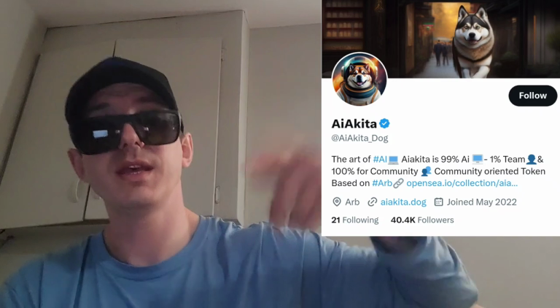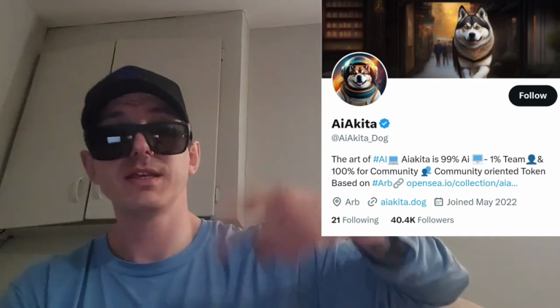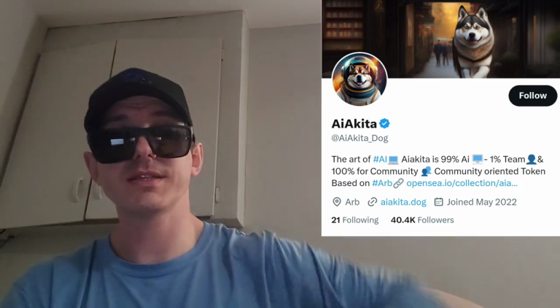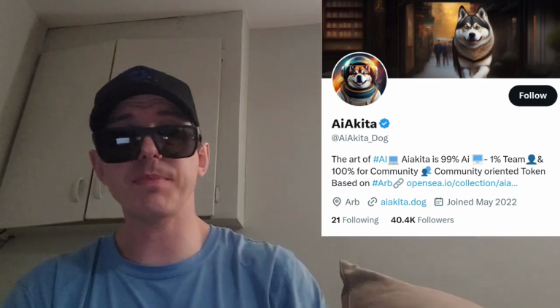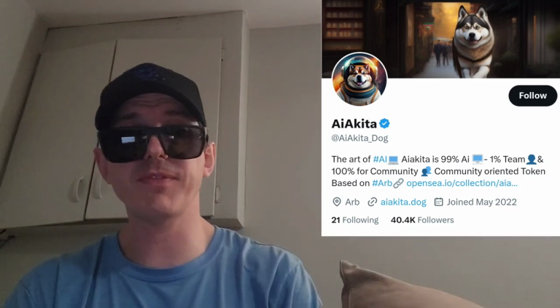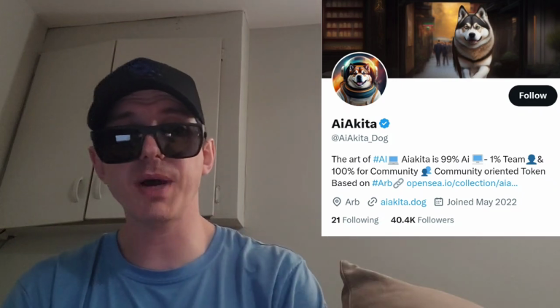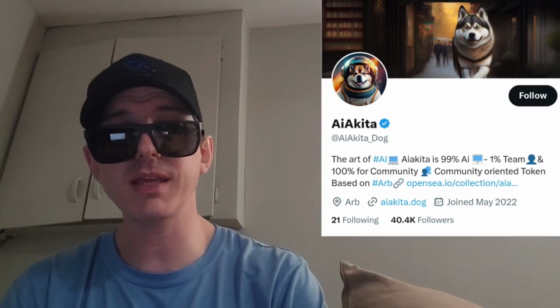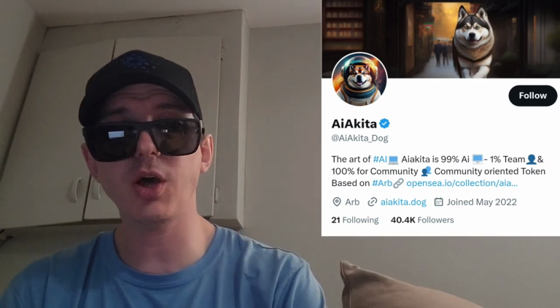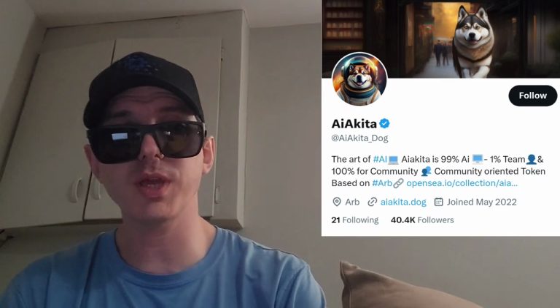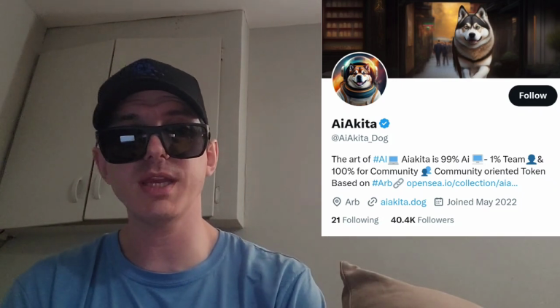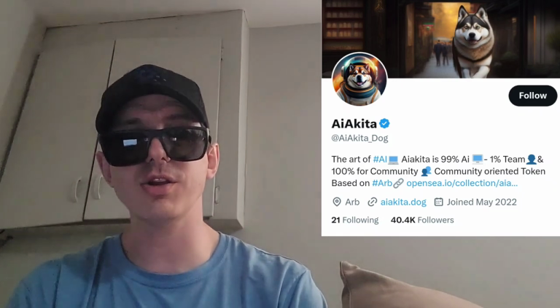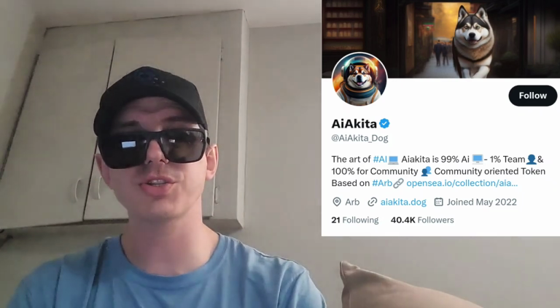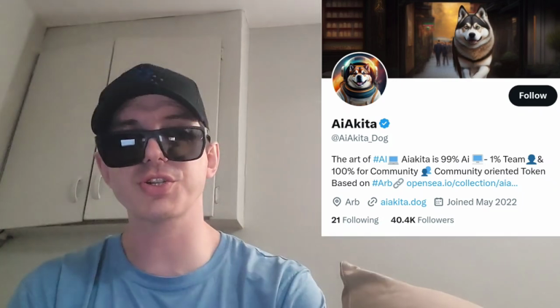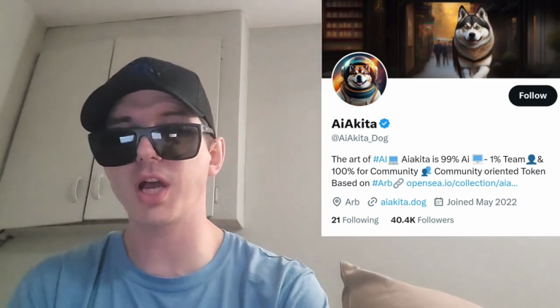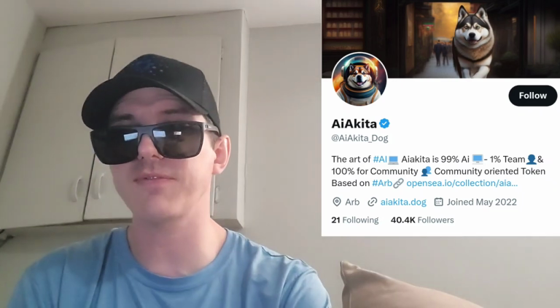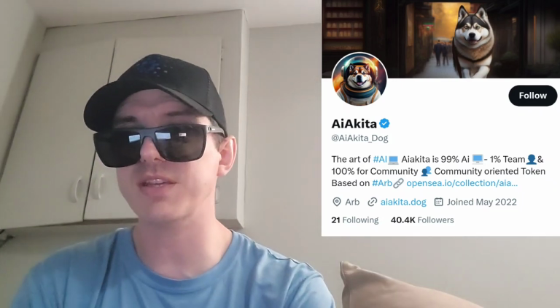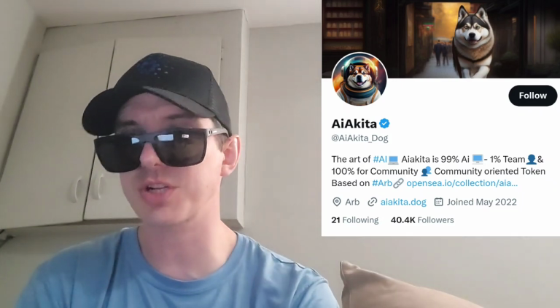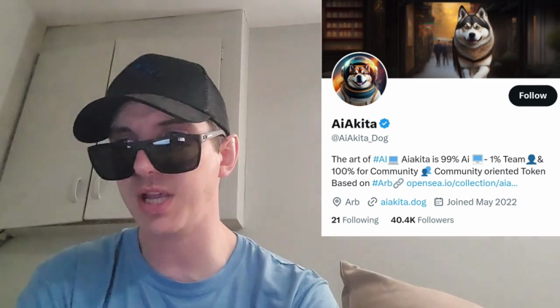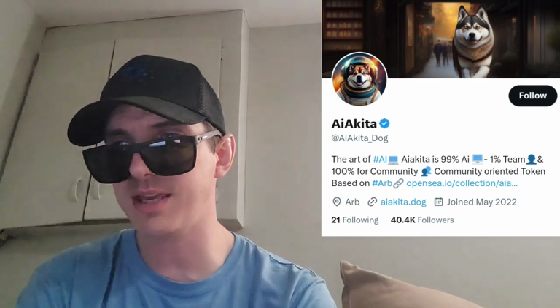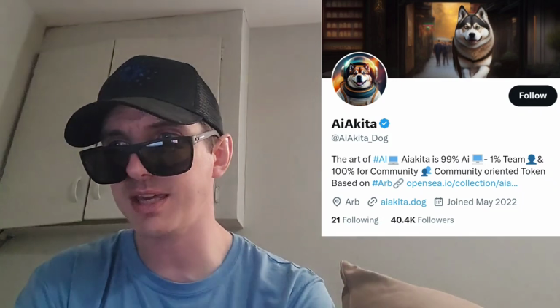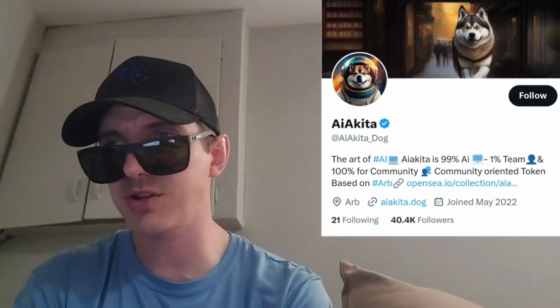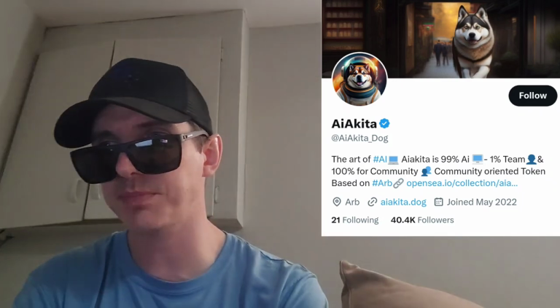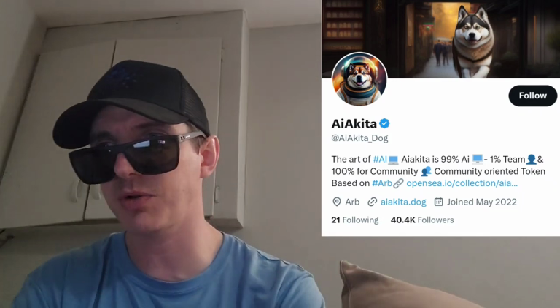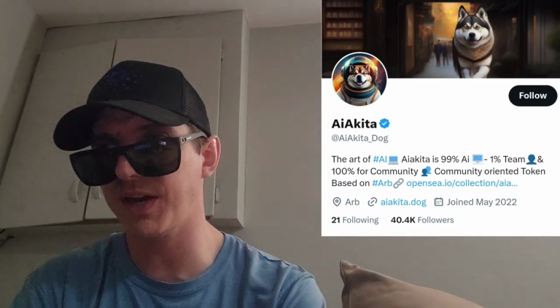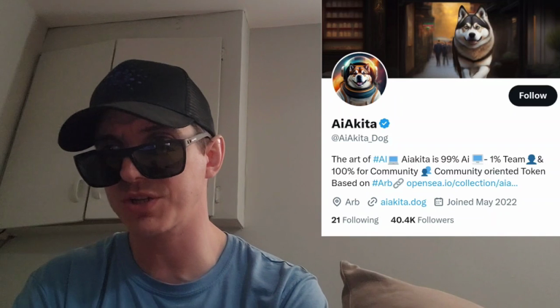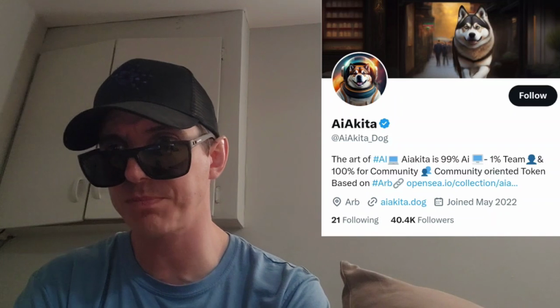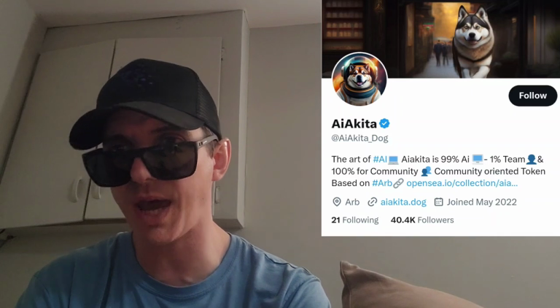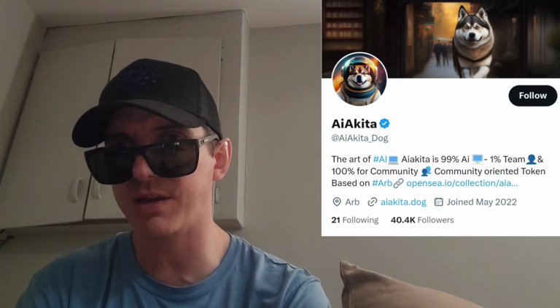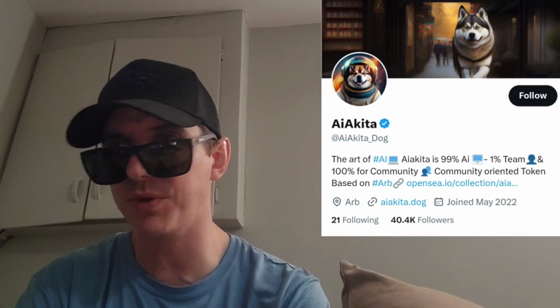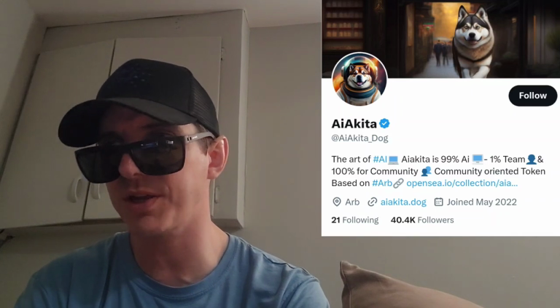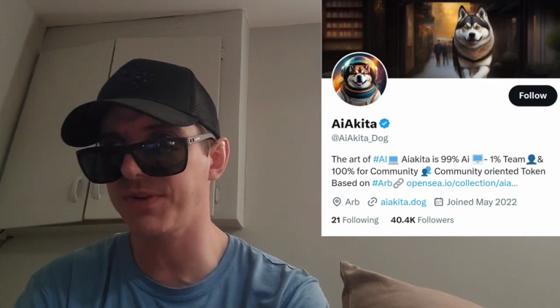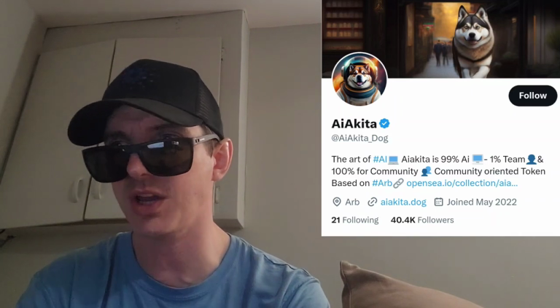Sup everybody, Logan here, stock investor aka crypto investor, back with another video.